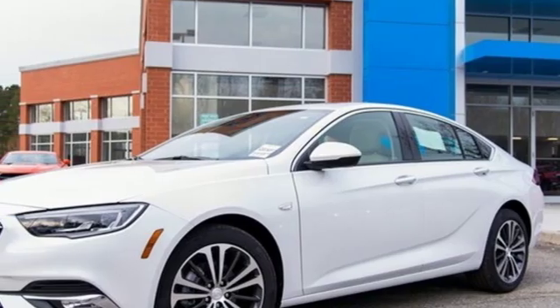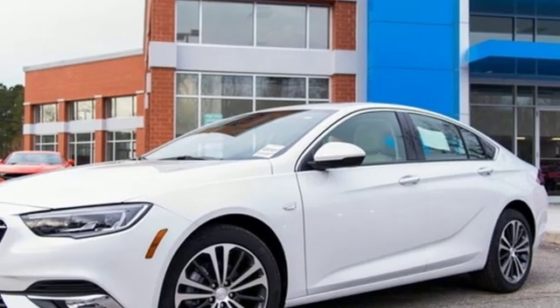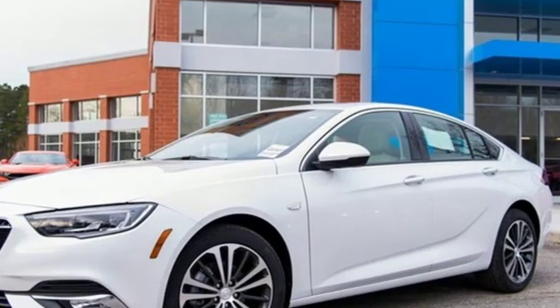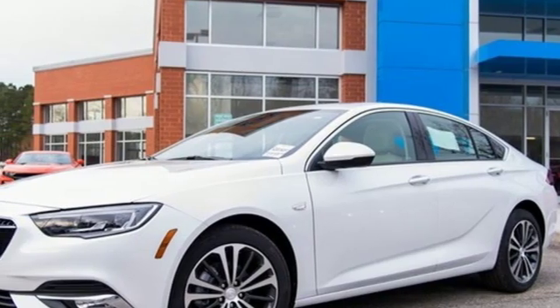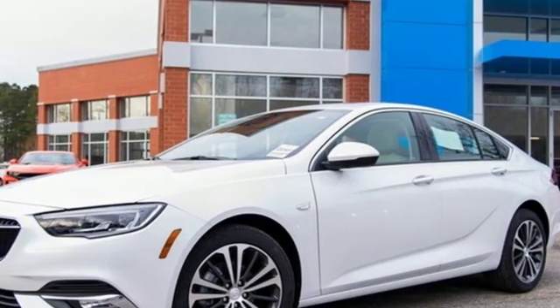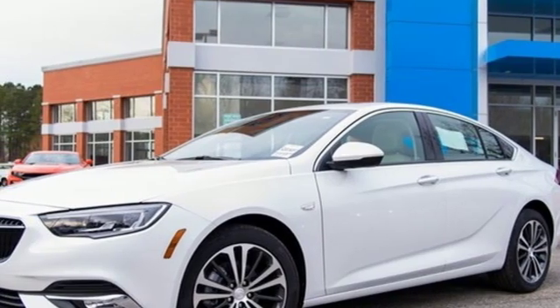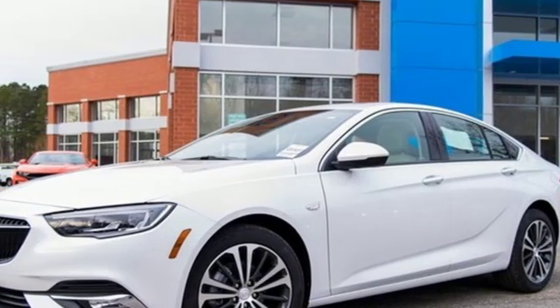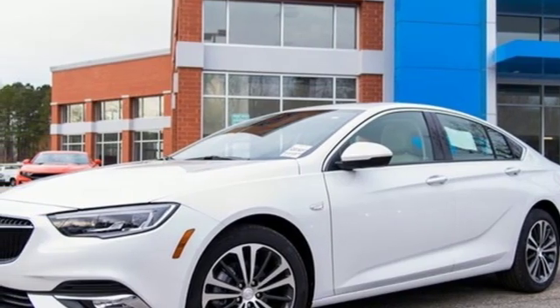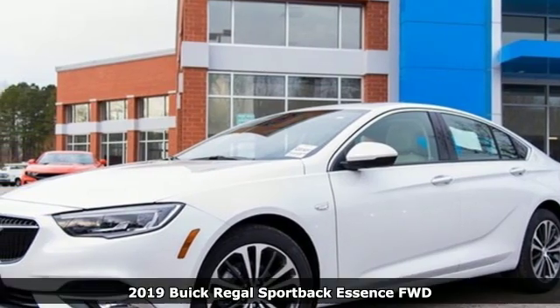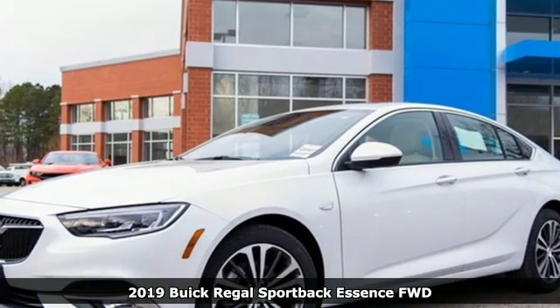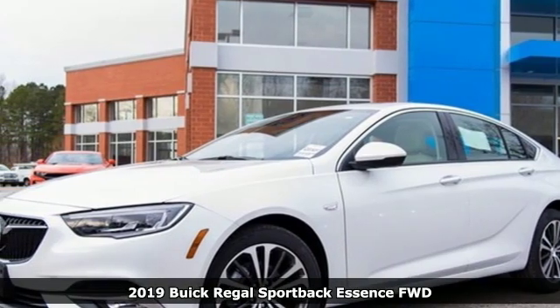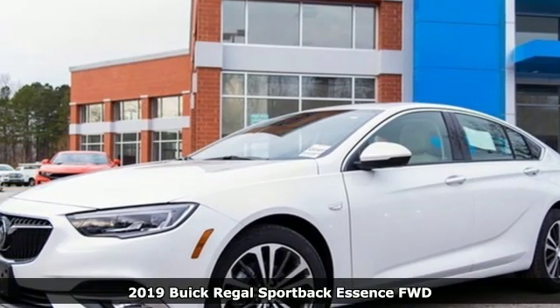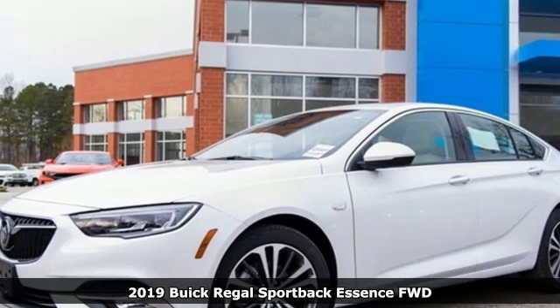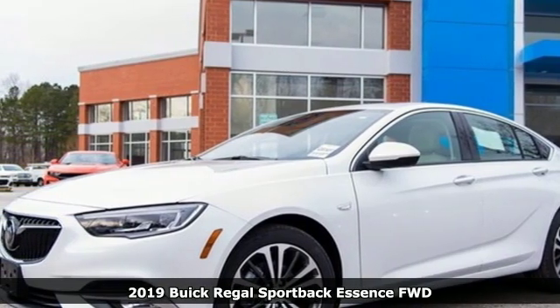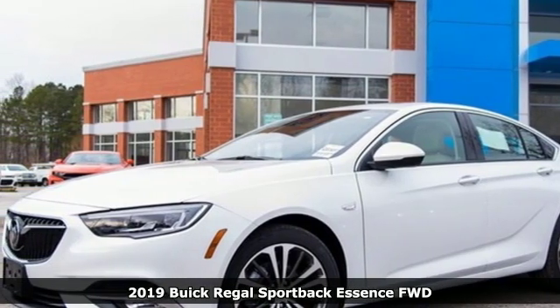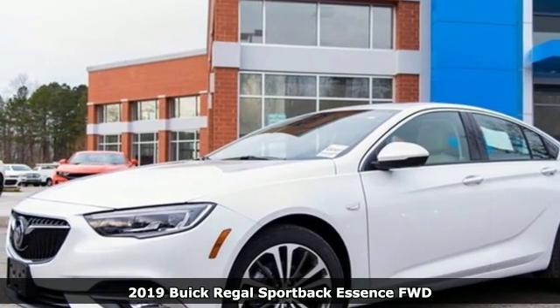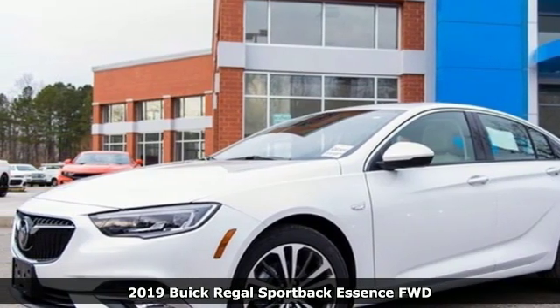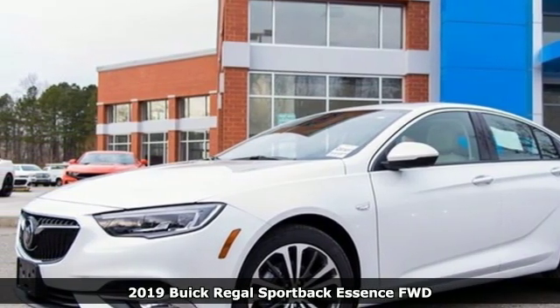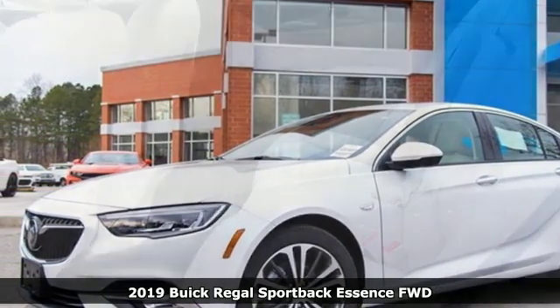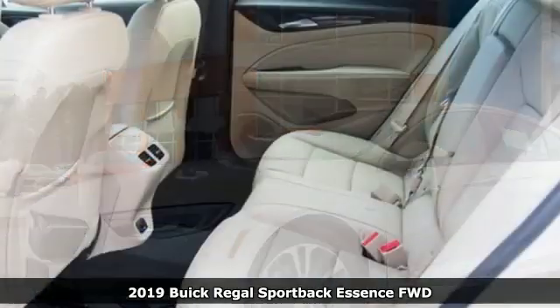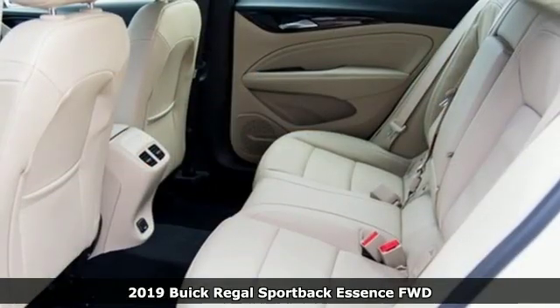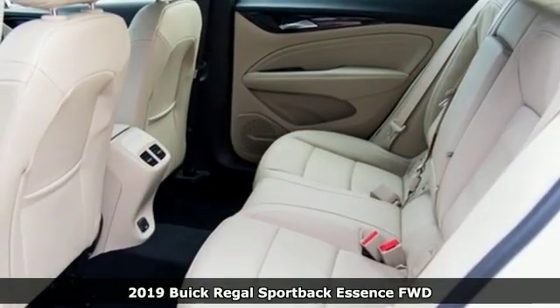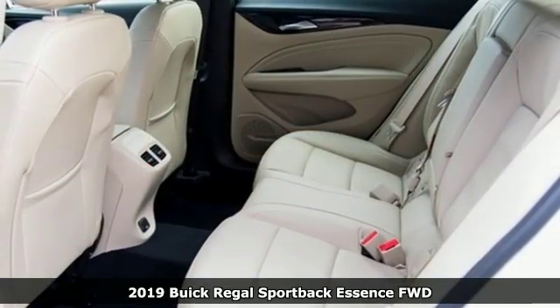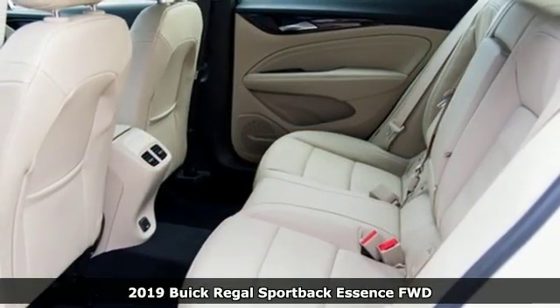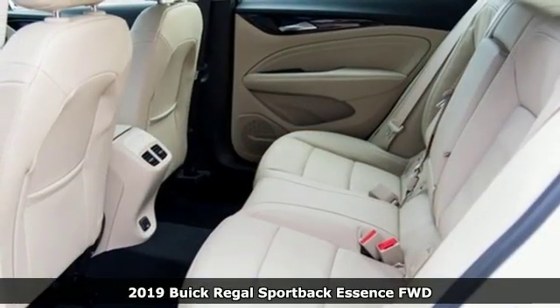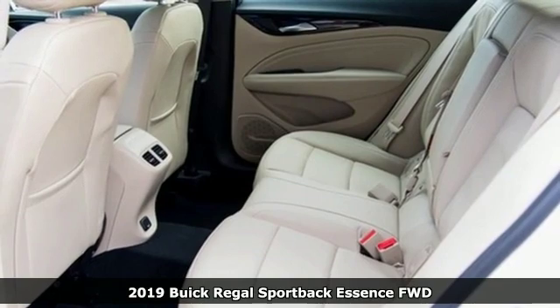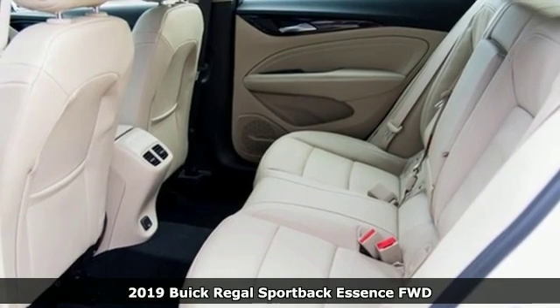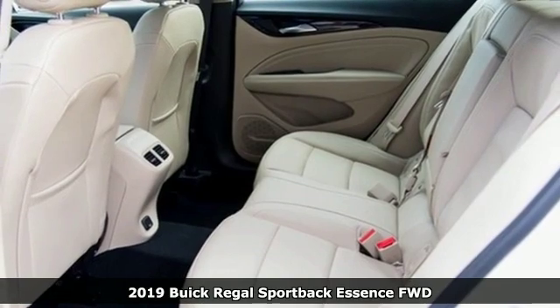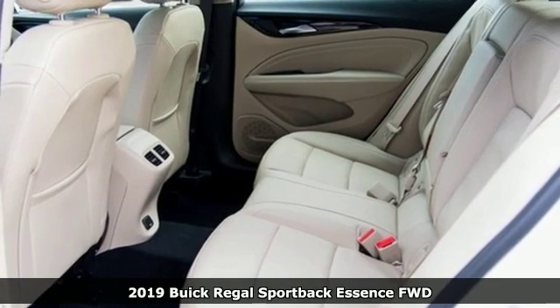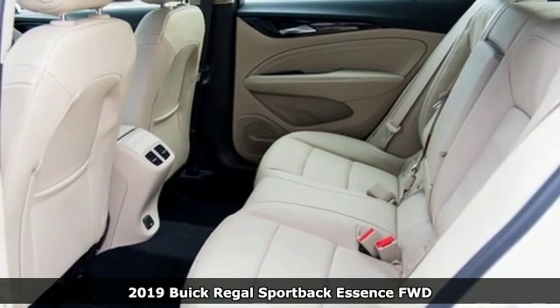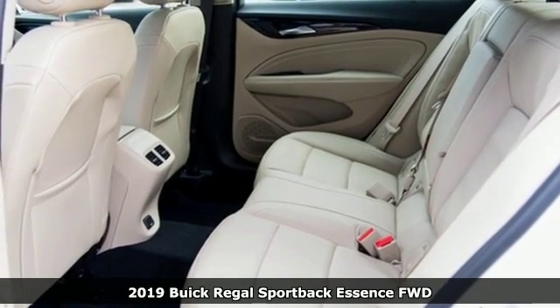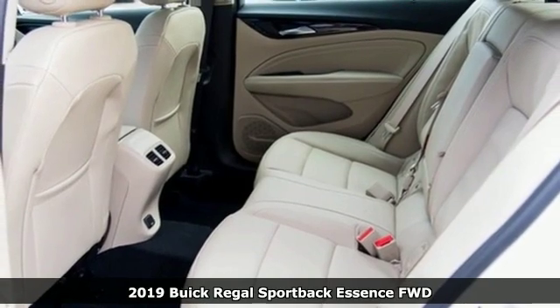It's a new 2019 Buick Regal Sportback. Buick — expect more than you'd imagine.